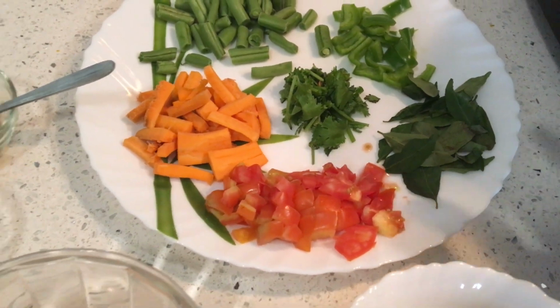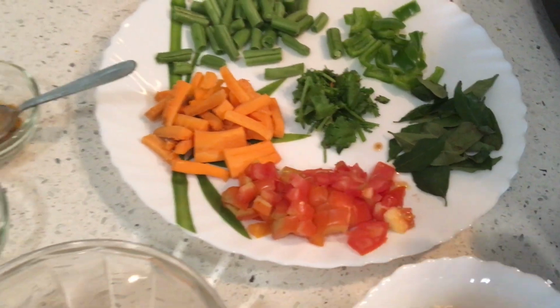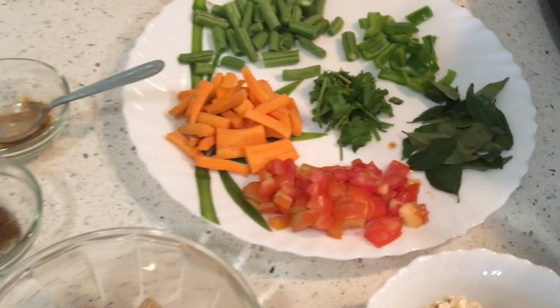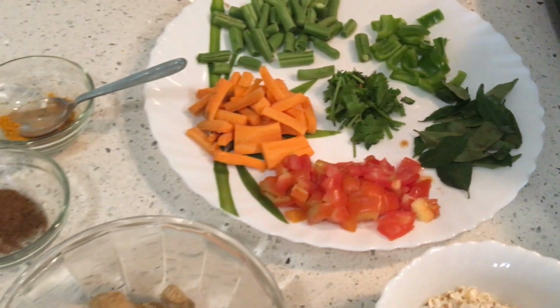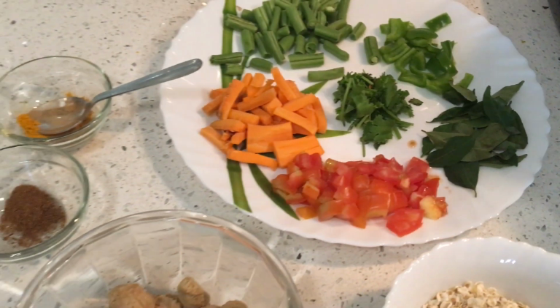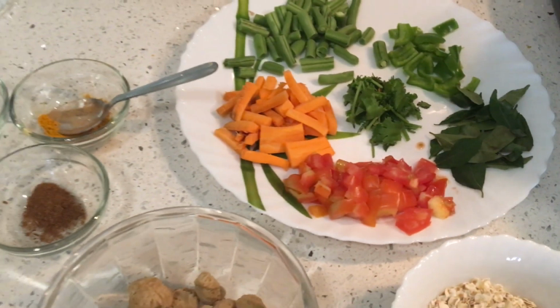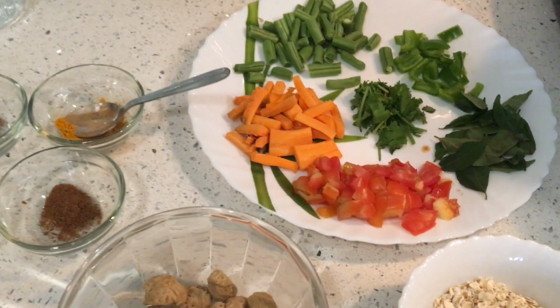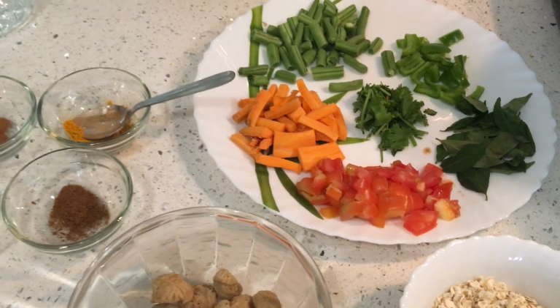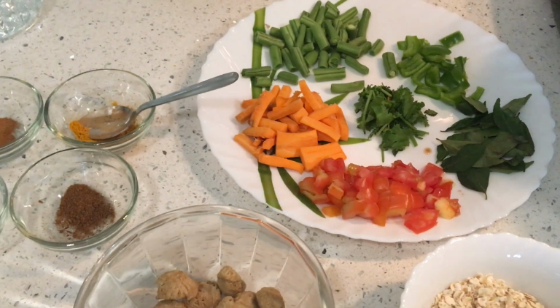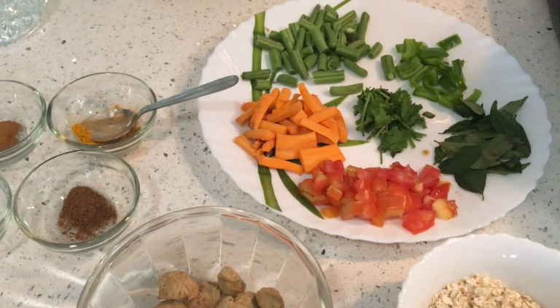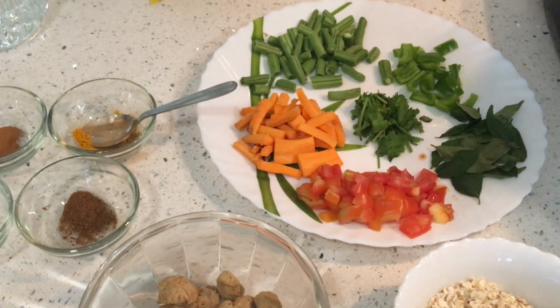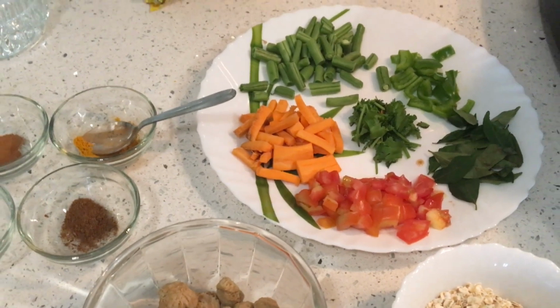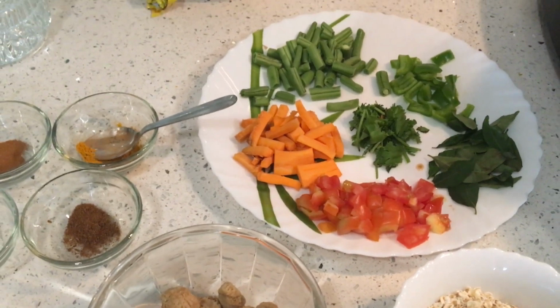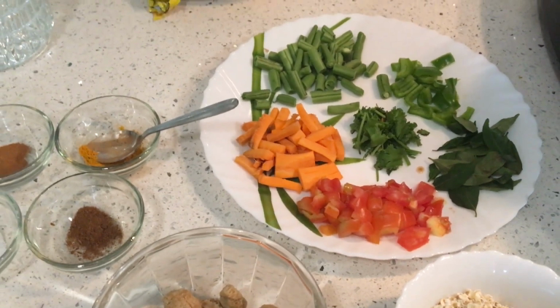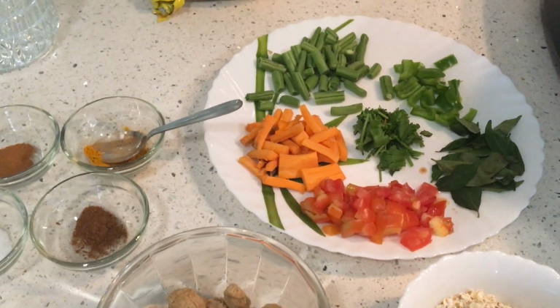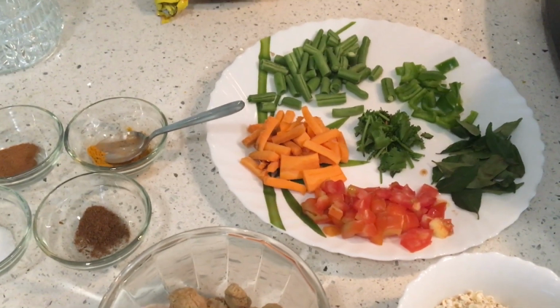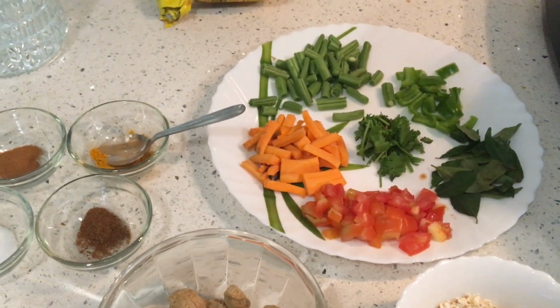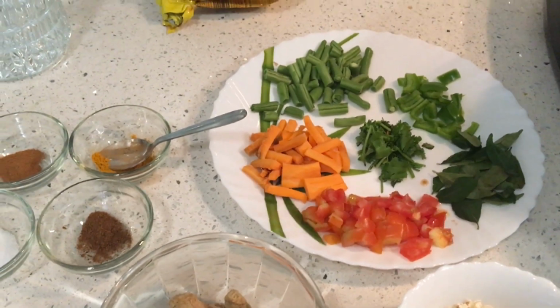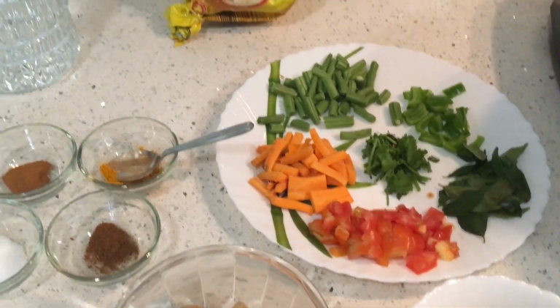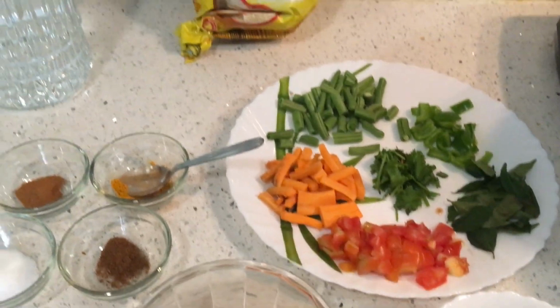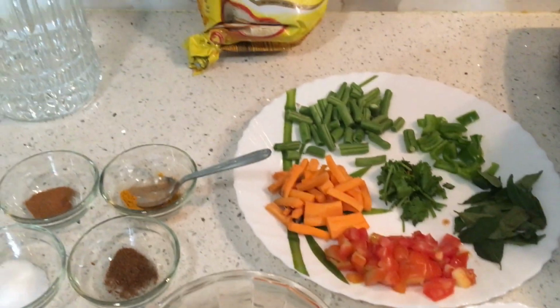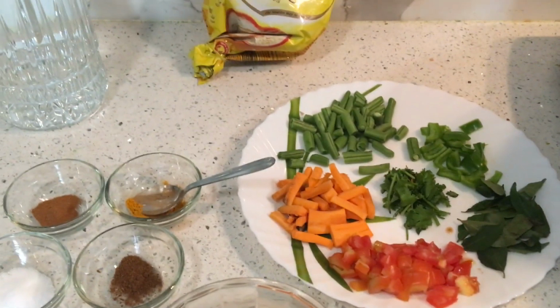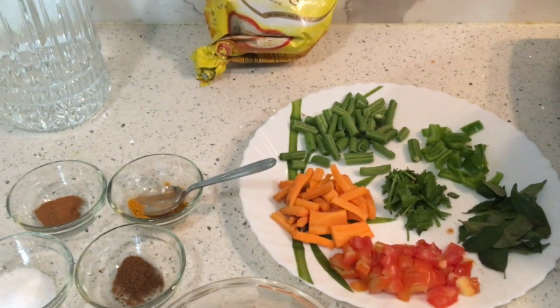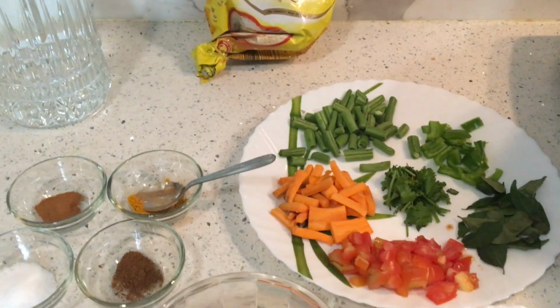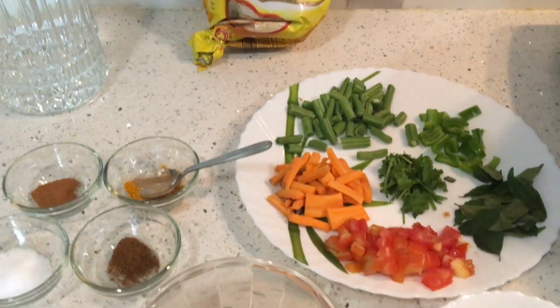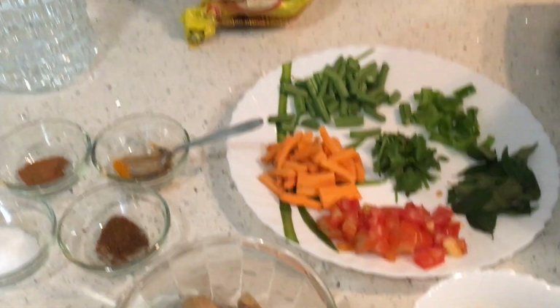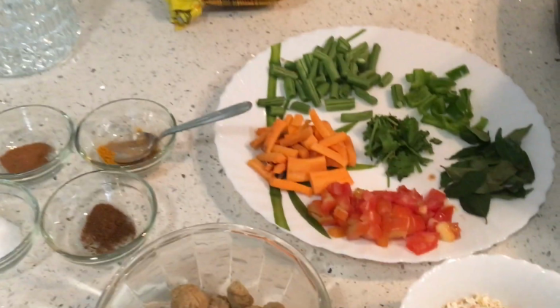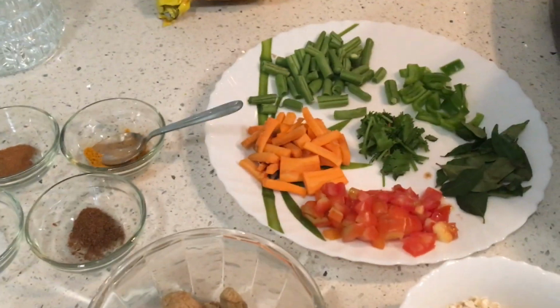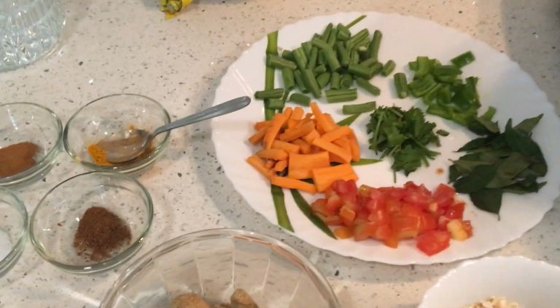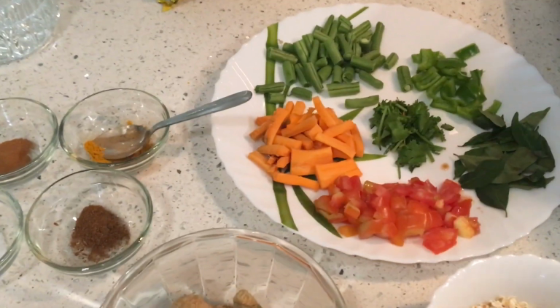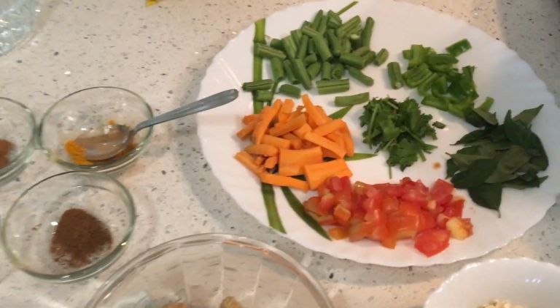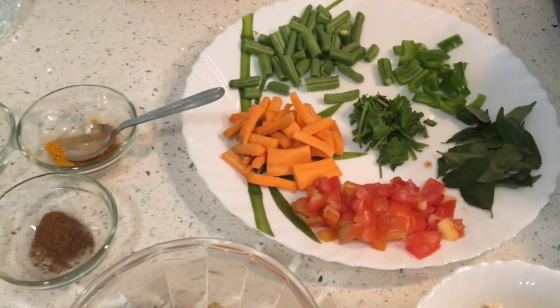If you want, you can also add mutter, phool gobi, pata gobi, broccoli, and other vegetables.